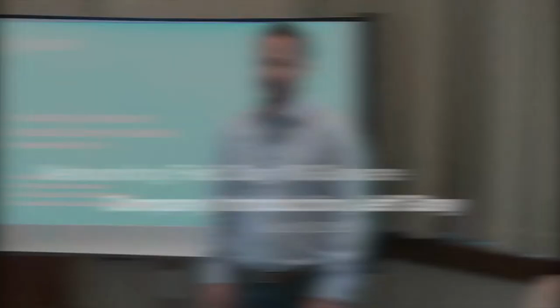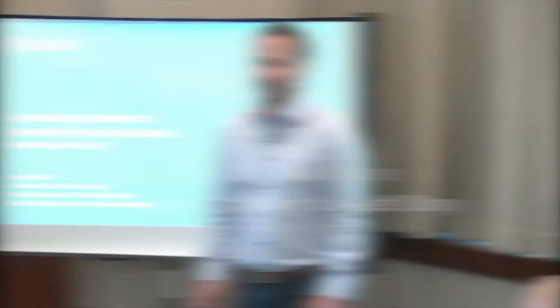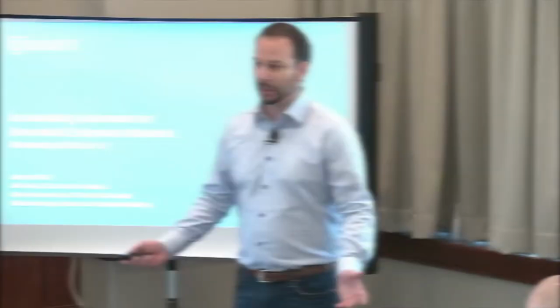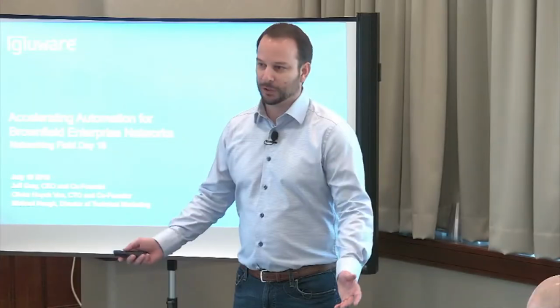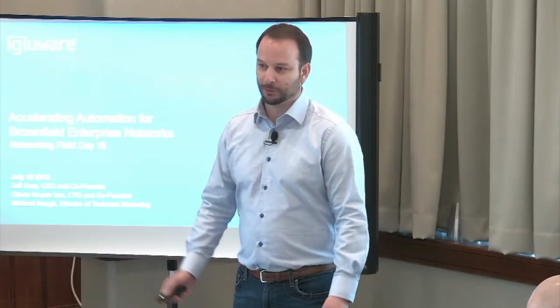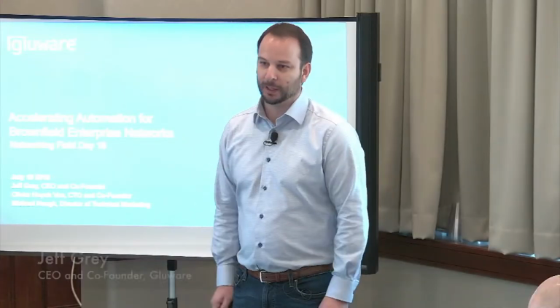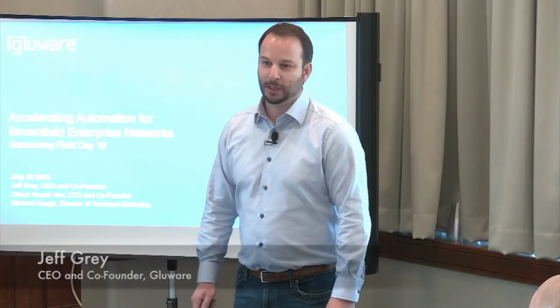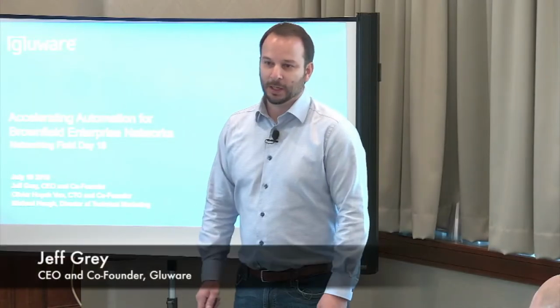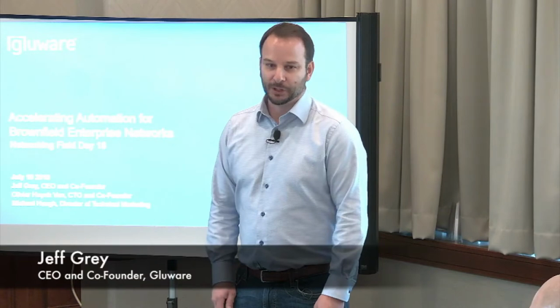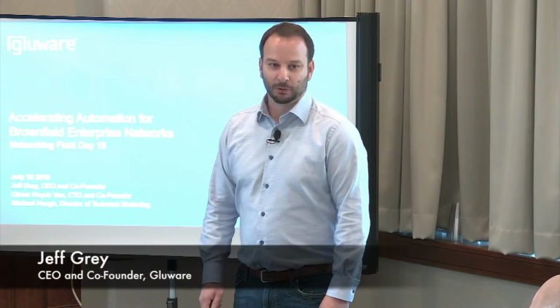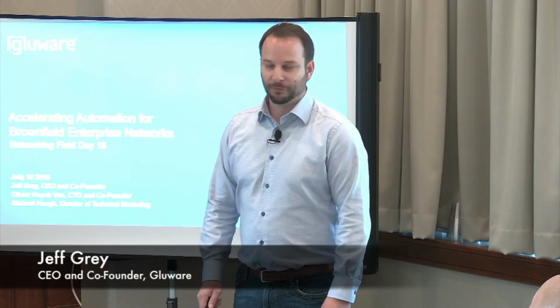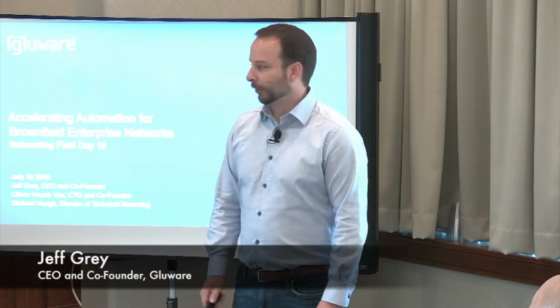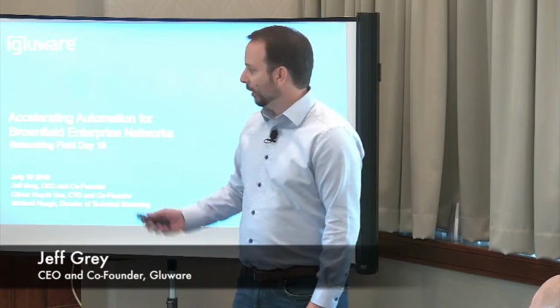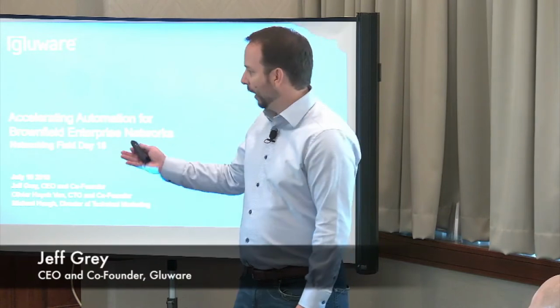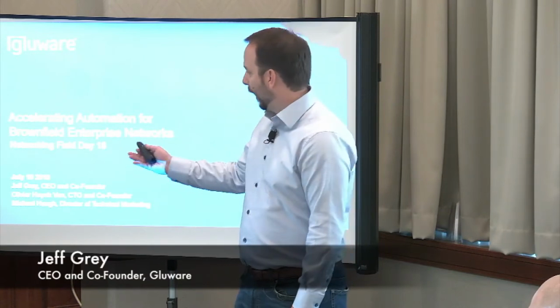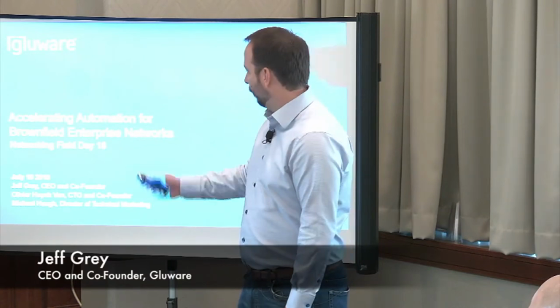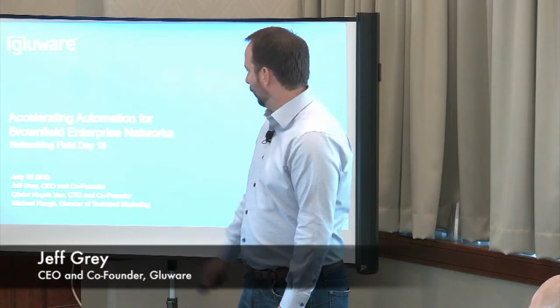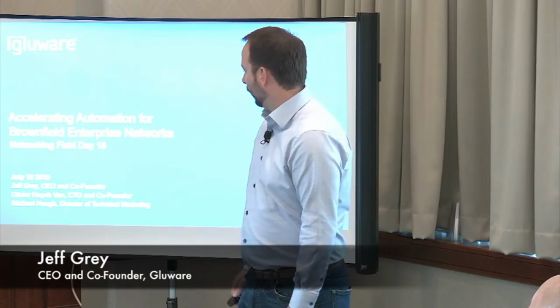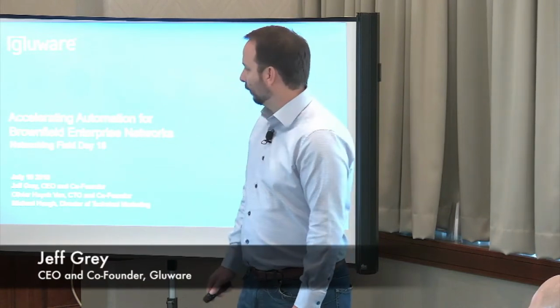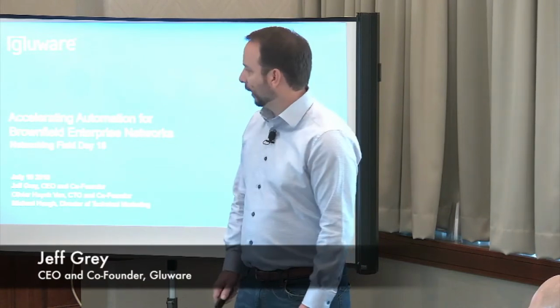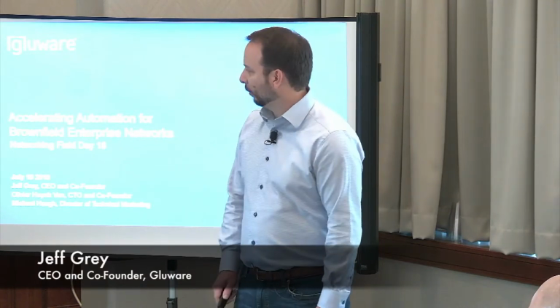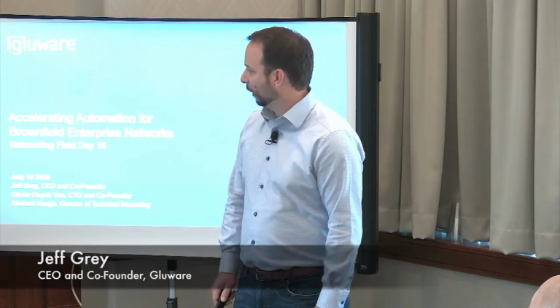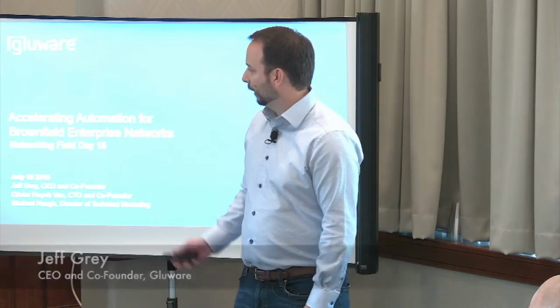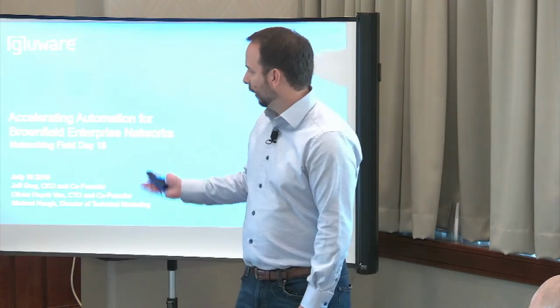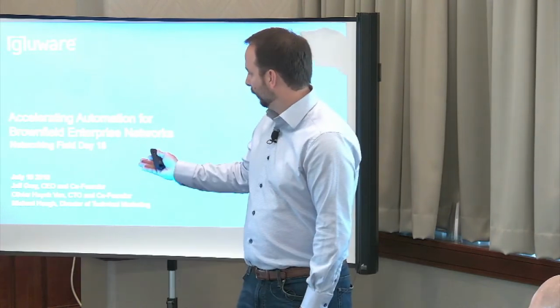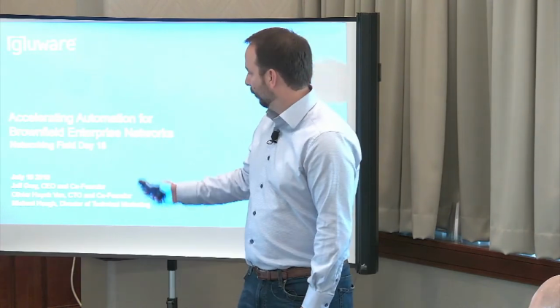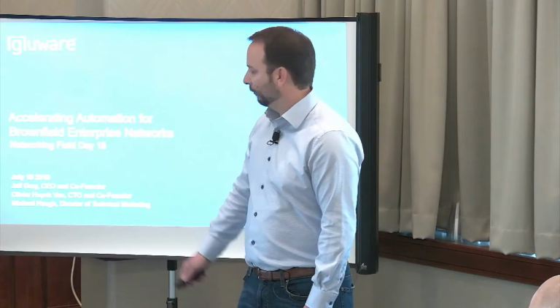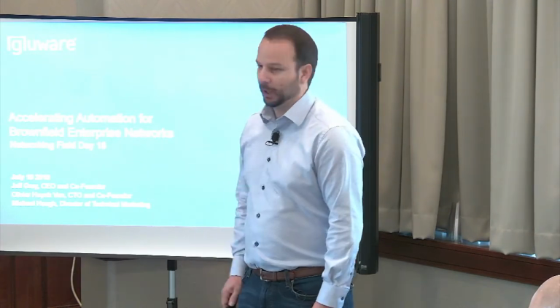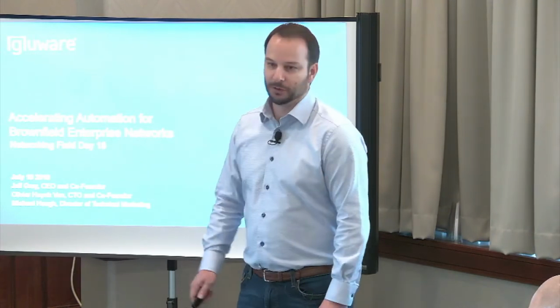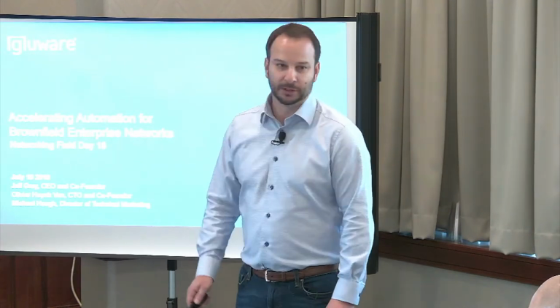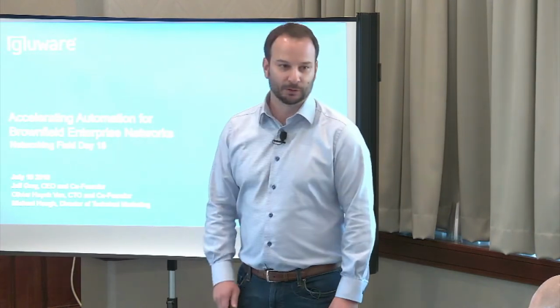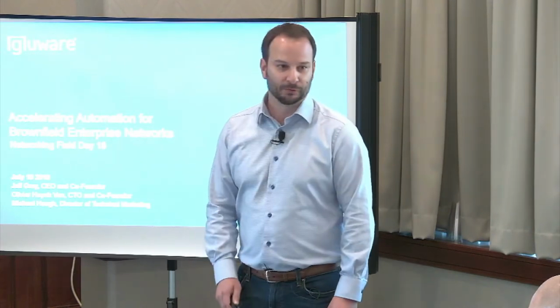My name is Jeff Gray, CEO and co-founder. We have Mike Howe, our director of technical marketing, and Olivier Nguyen Van, our CTO and co-founder.